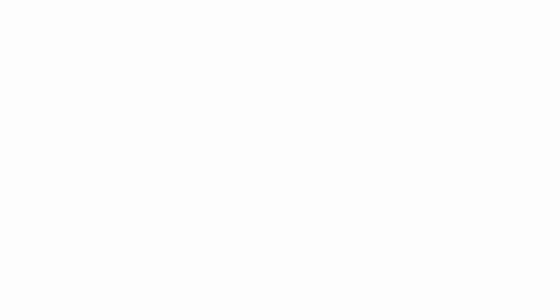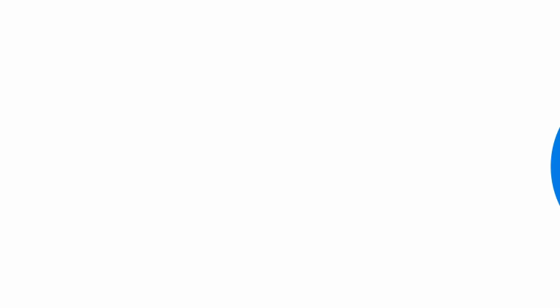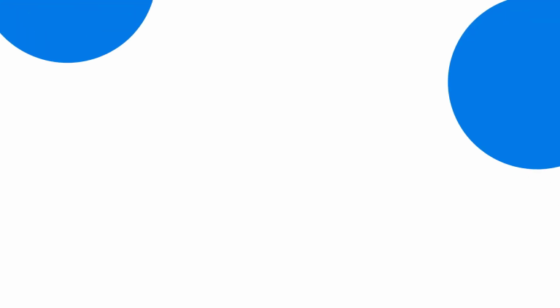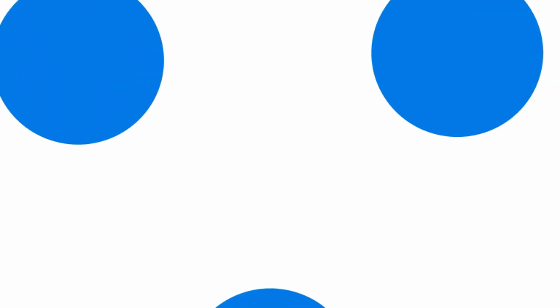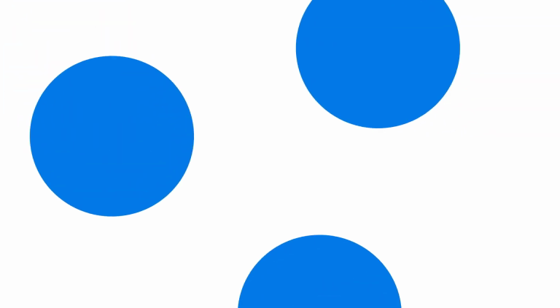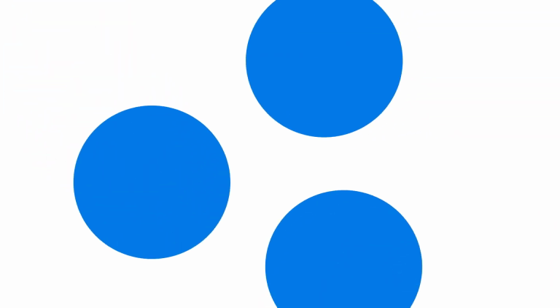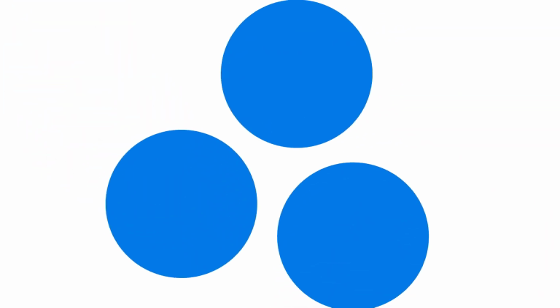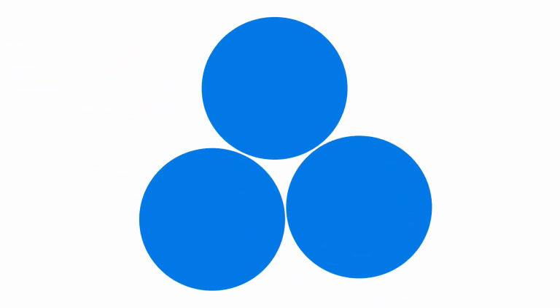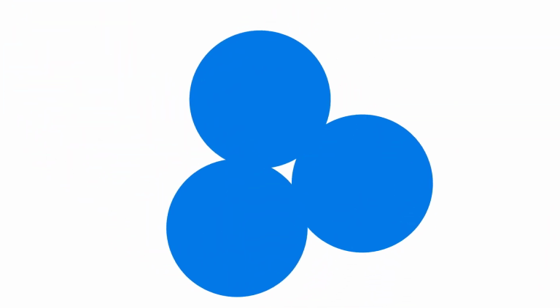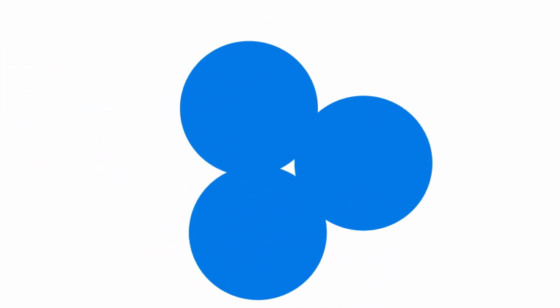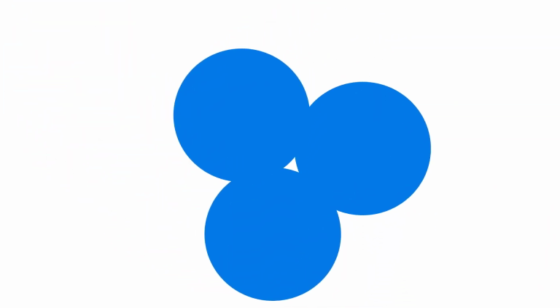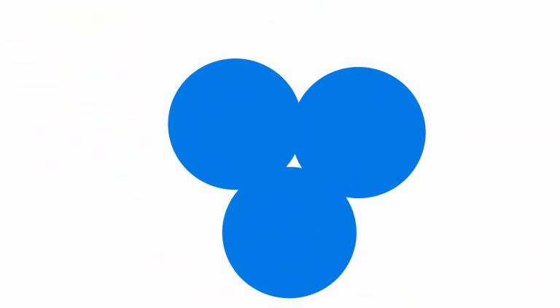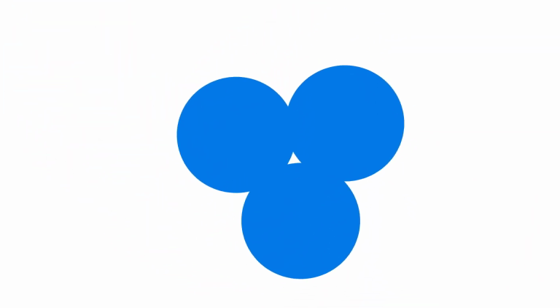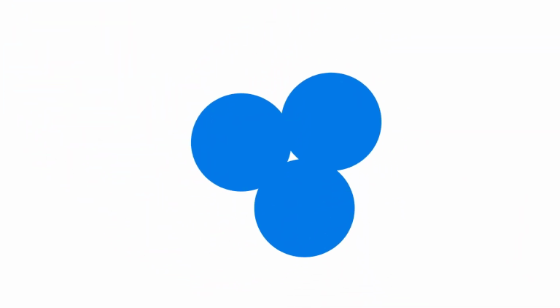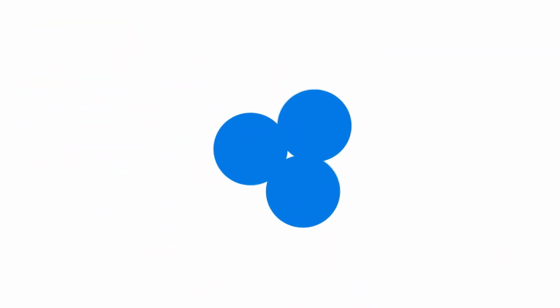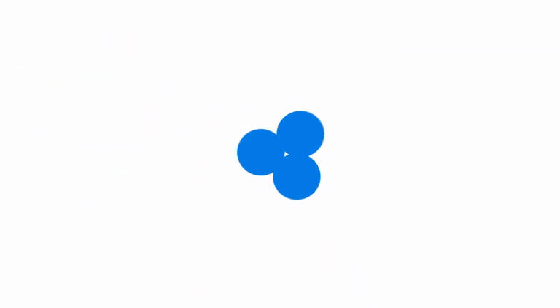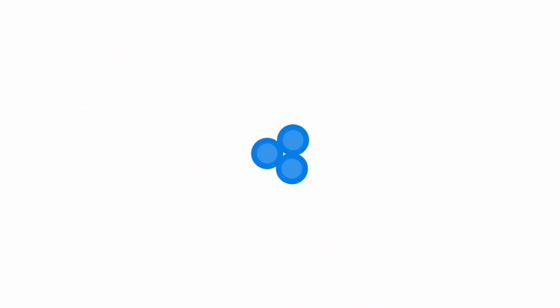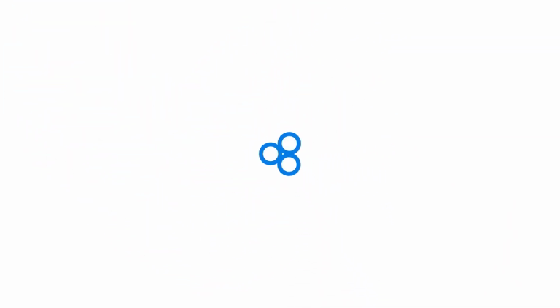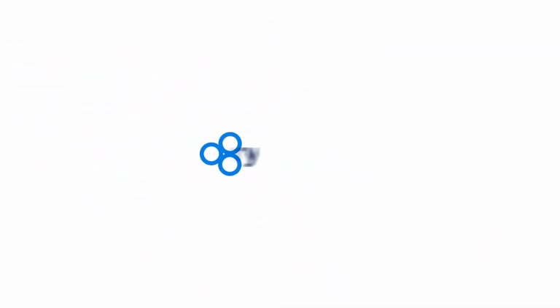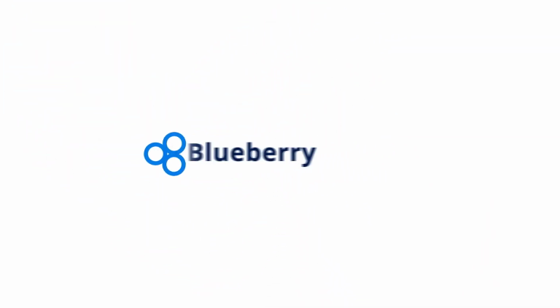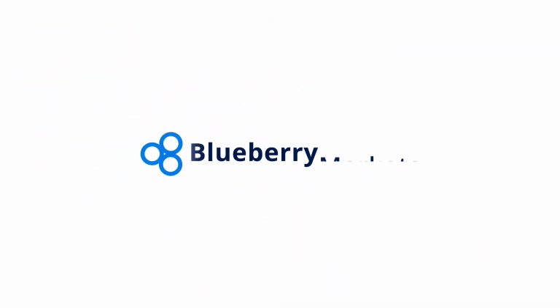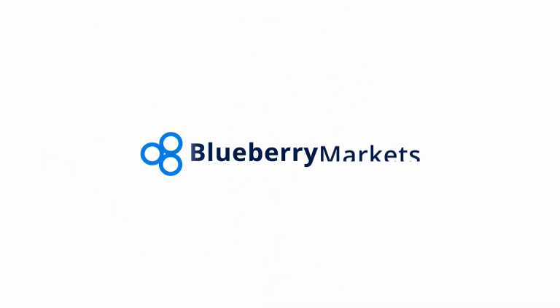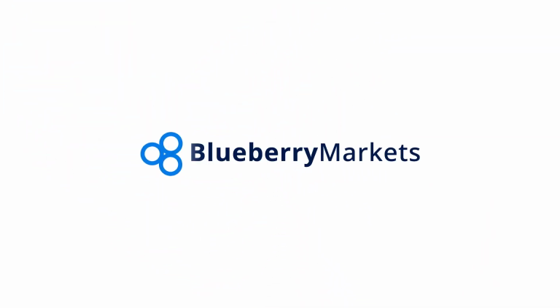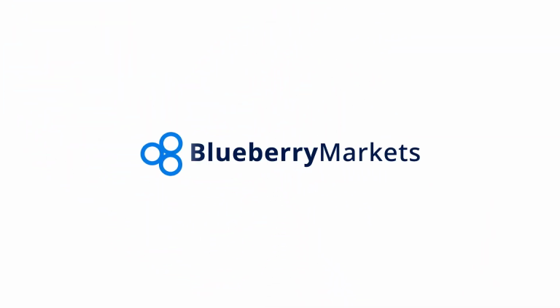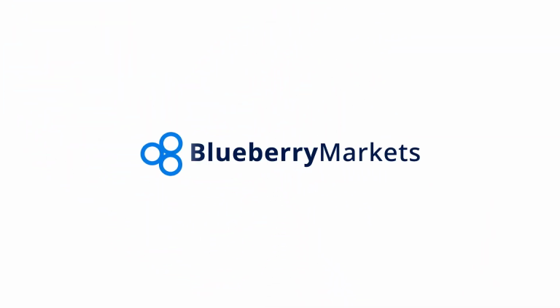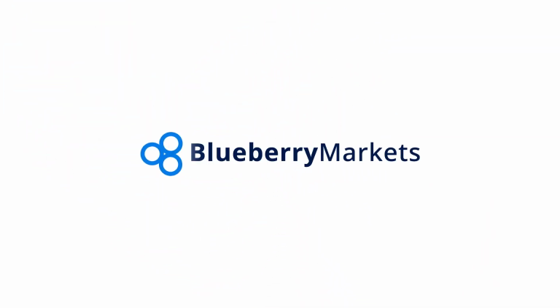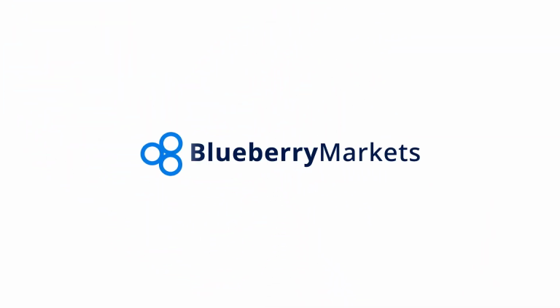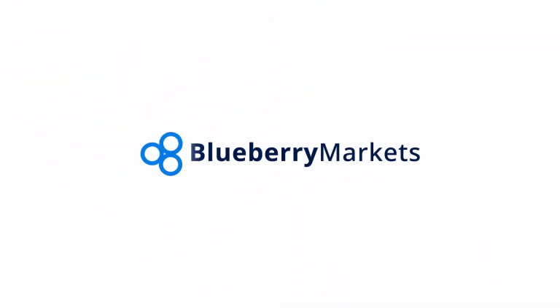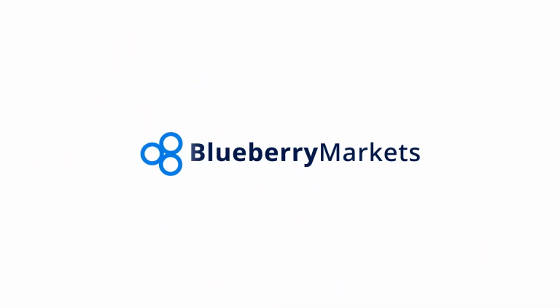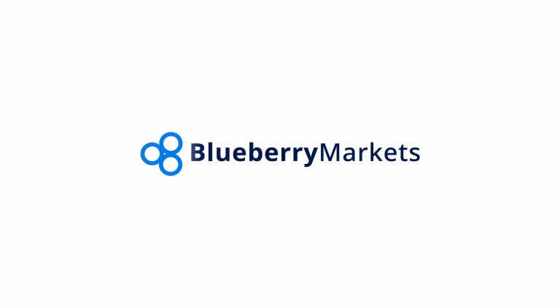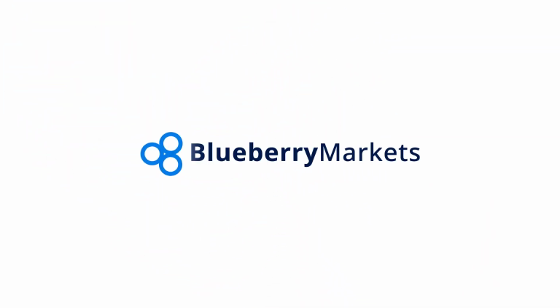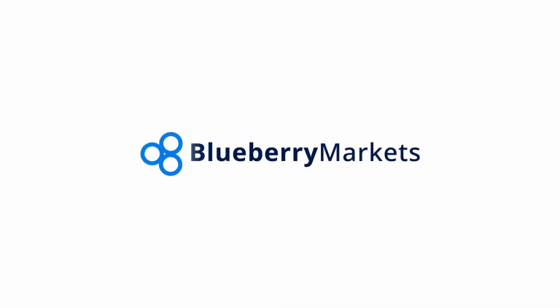Hi and welcome to this Blueberry Markets video update with me John Kibler, Head Currency Analyst.